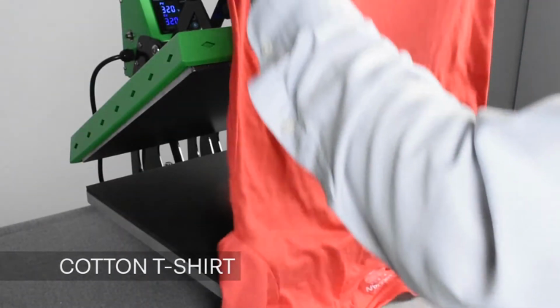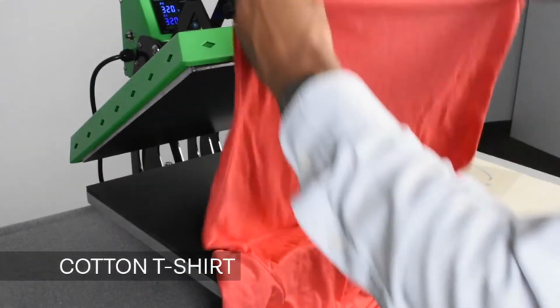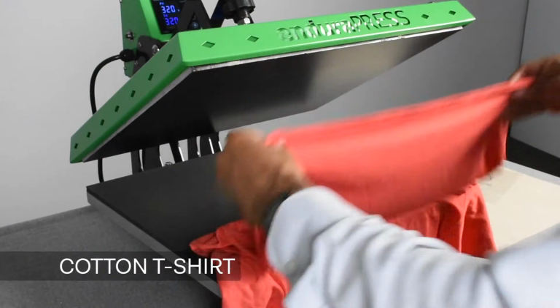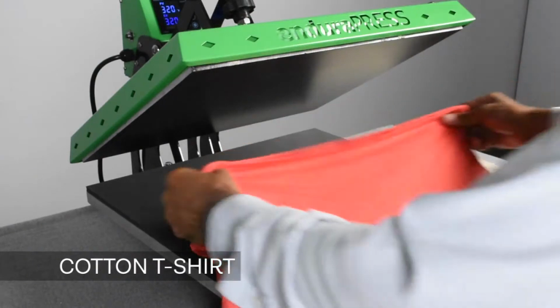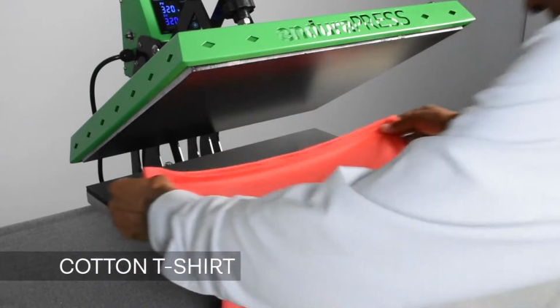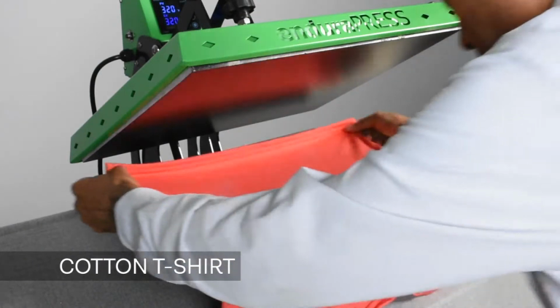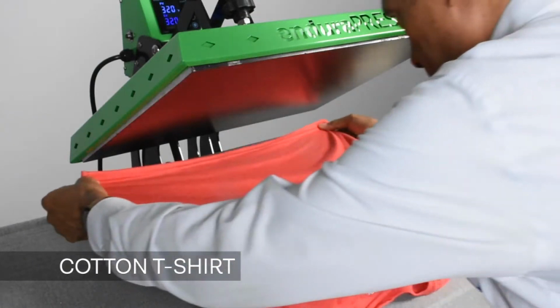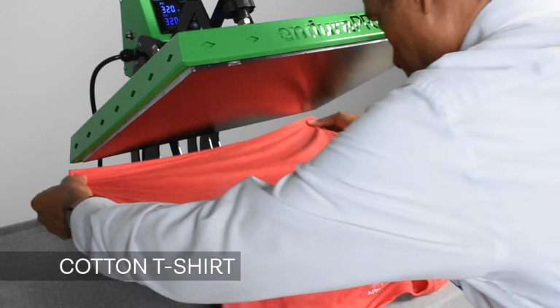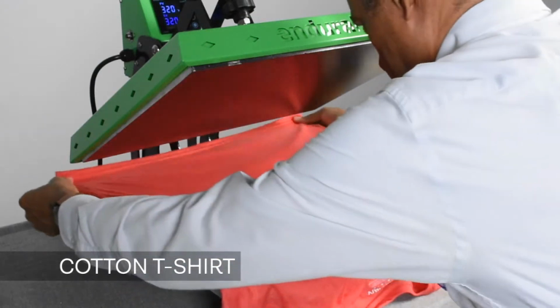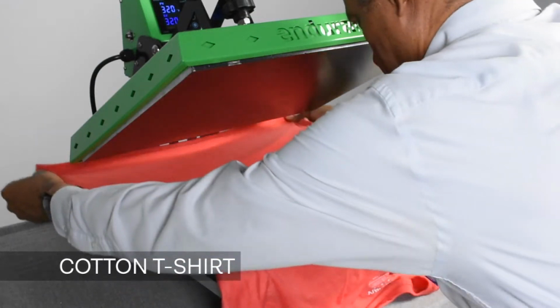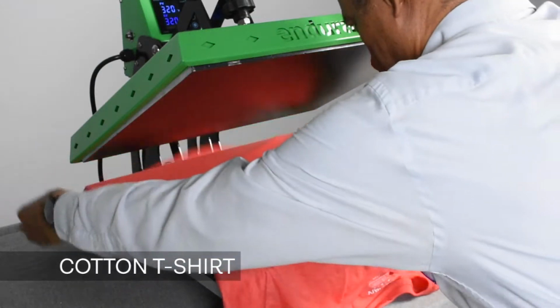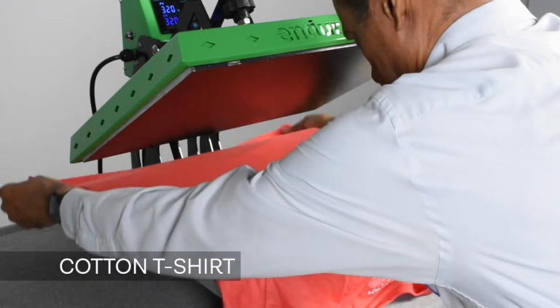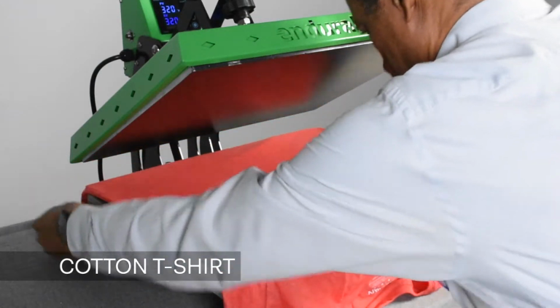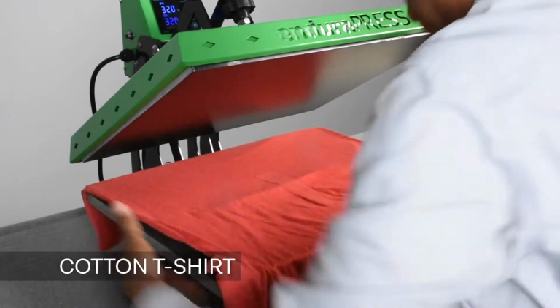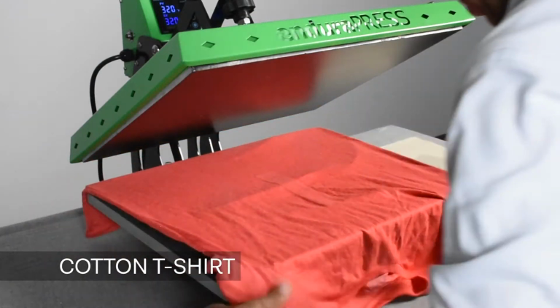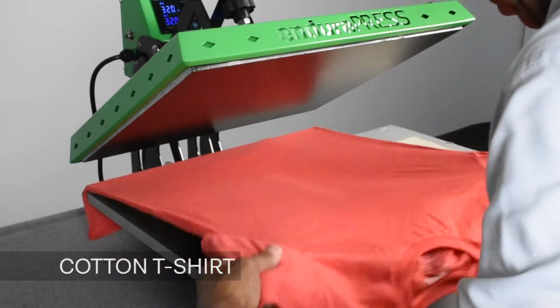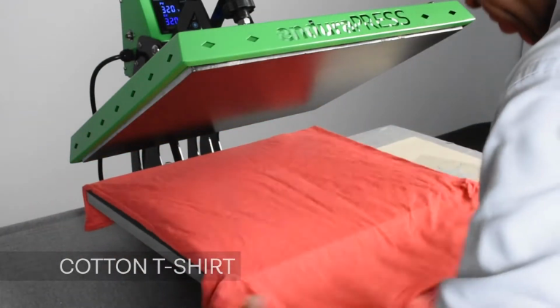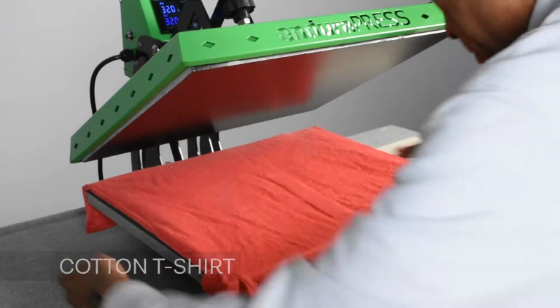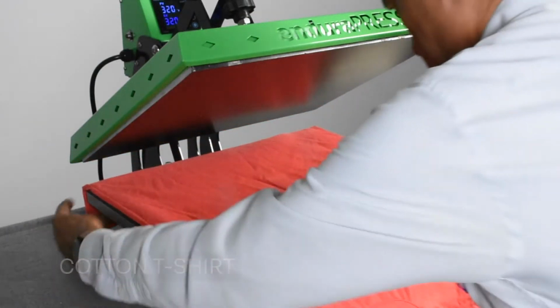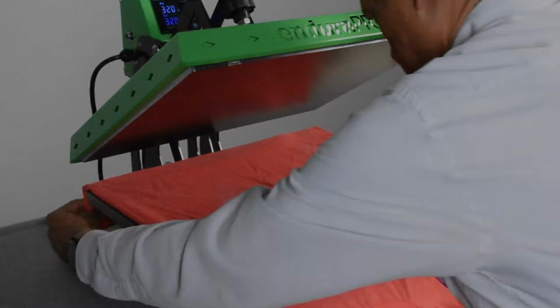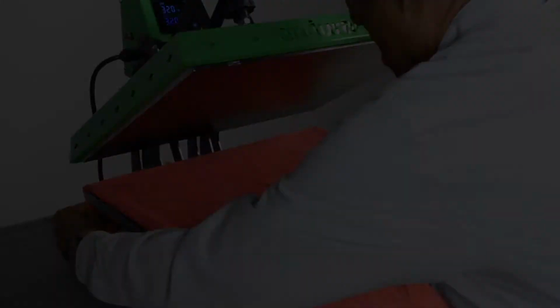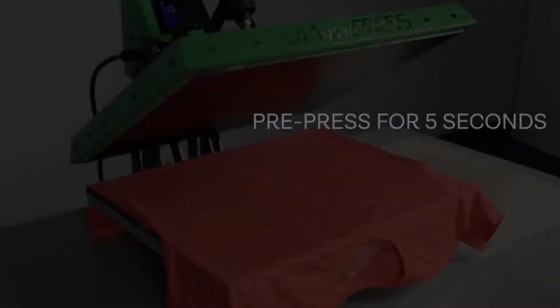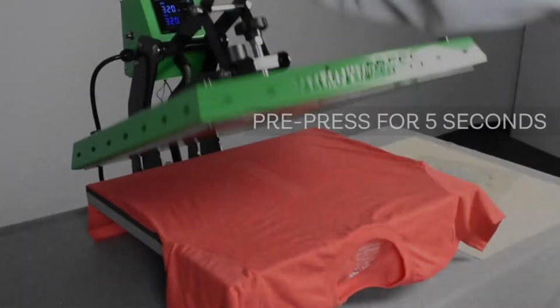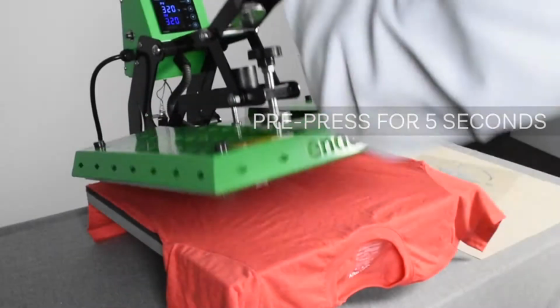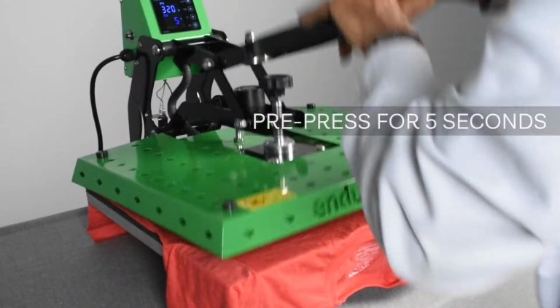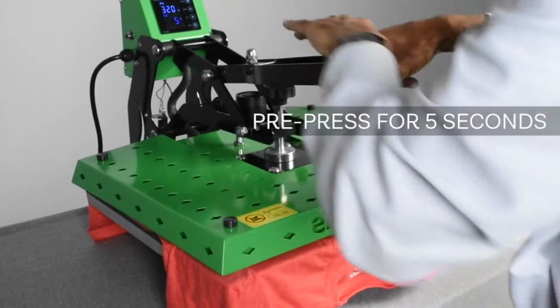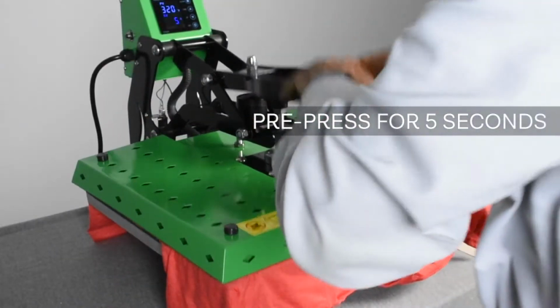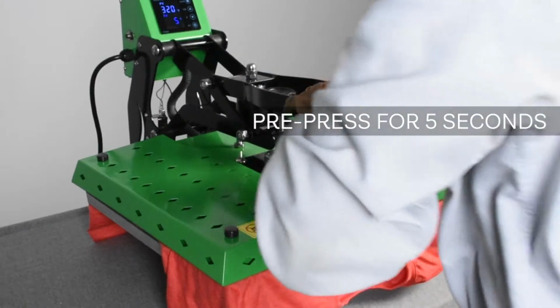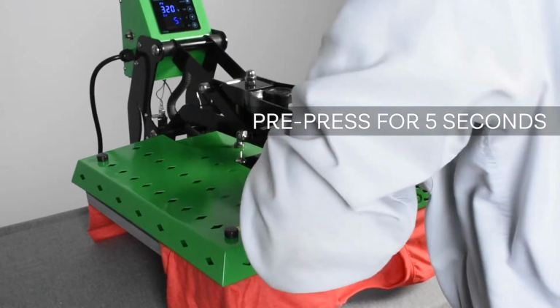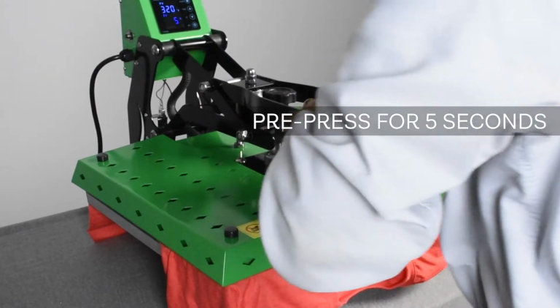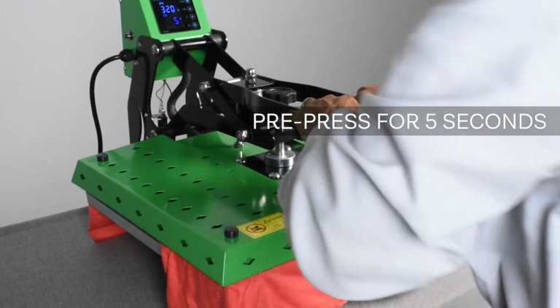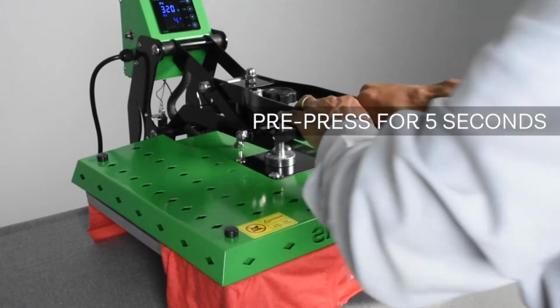Upon positioning the garment onto our press, we want to pre-press without the transfer vinyl for five seconds to remove unwanted wrinkles.